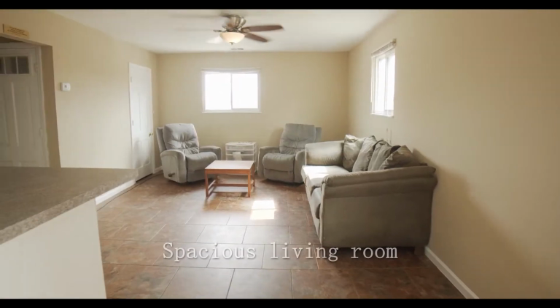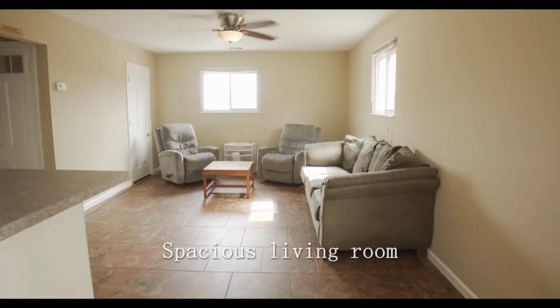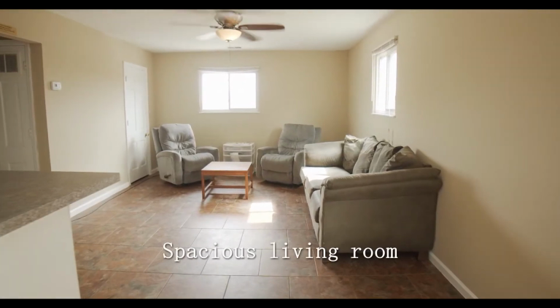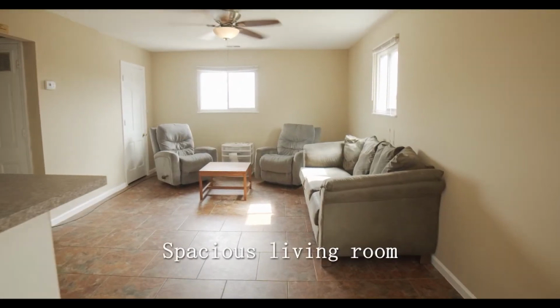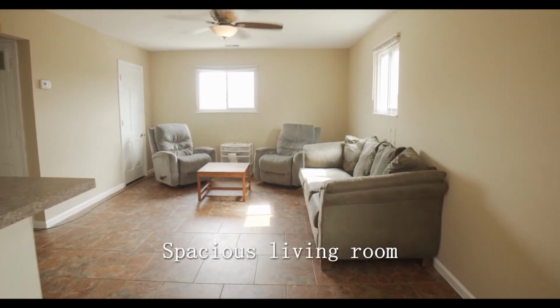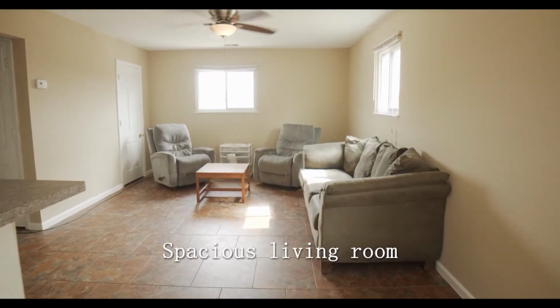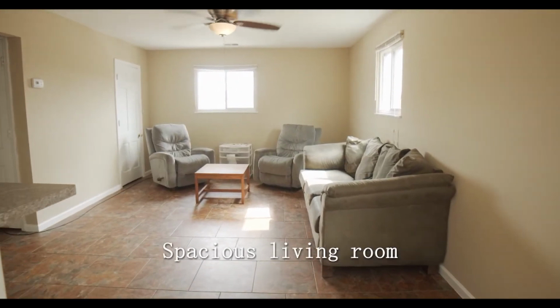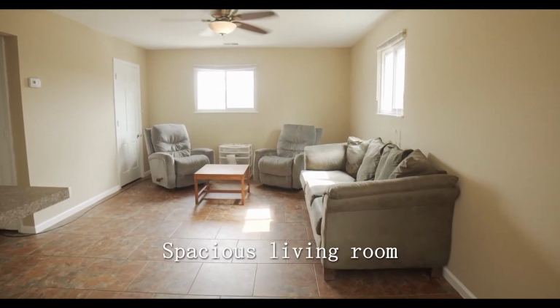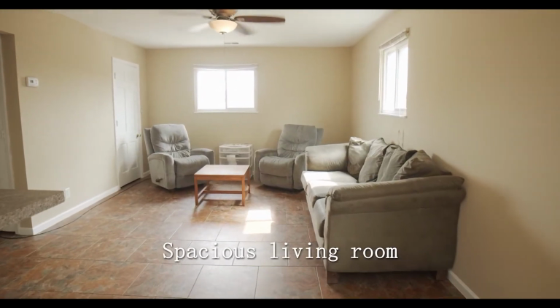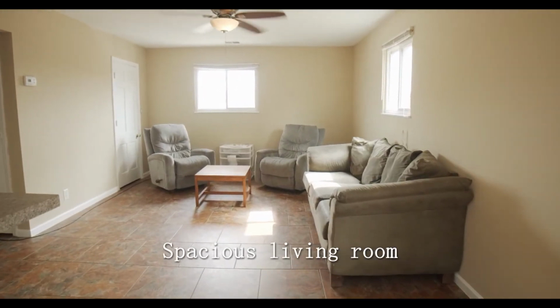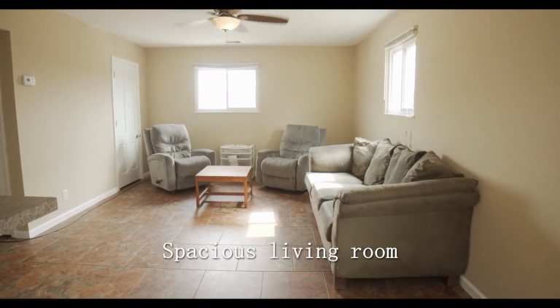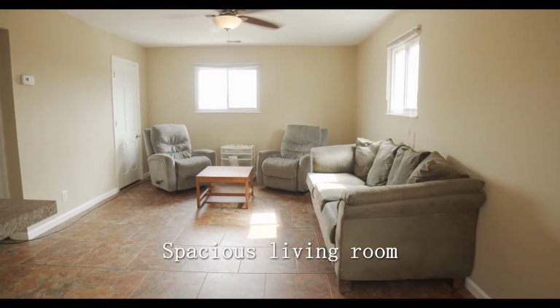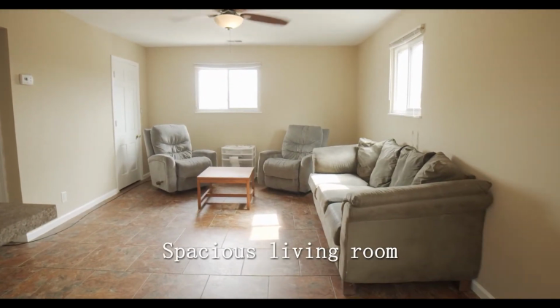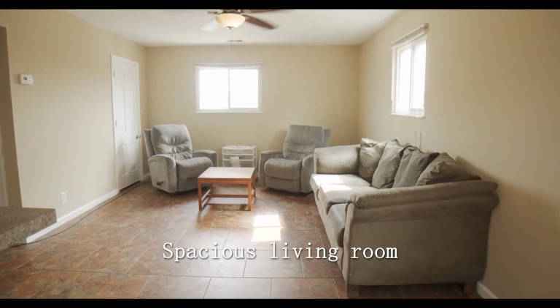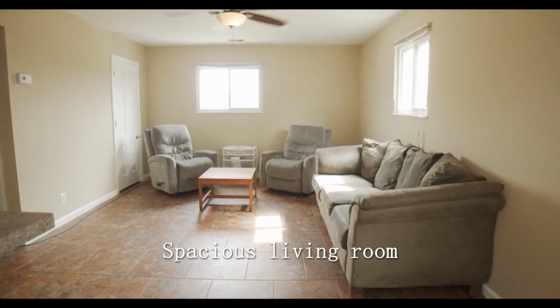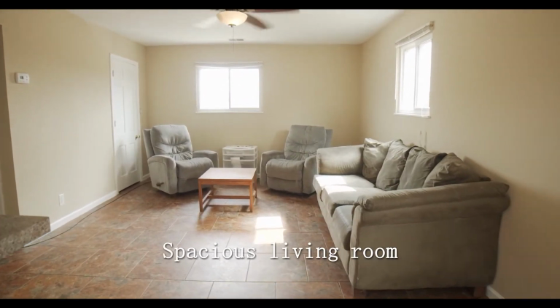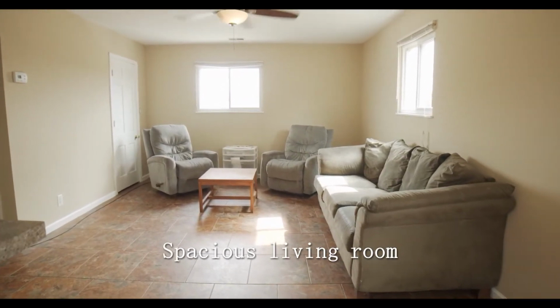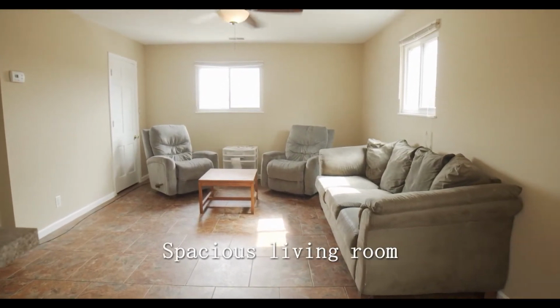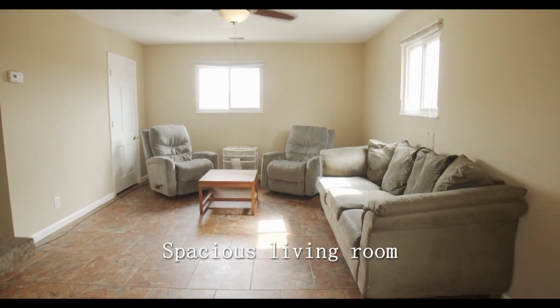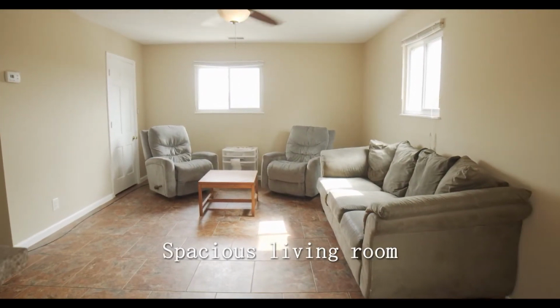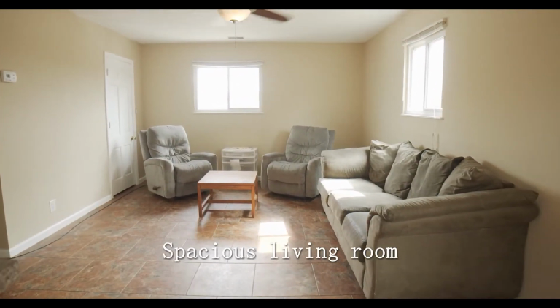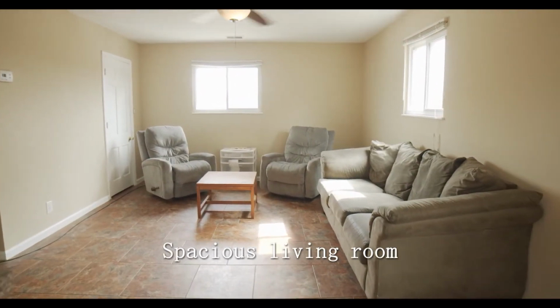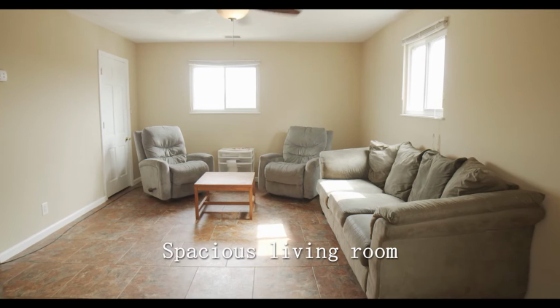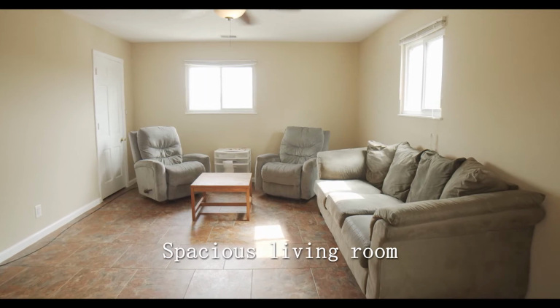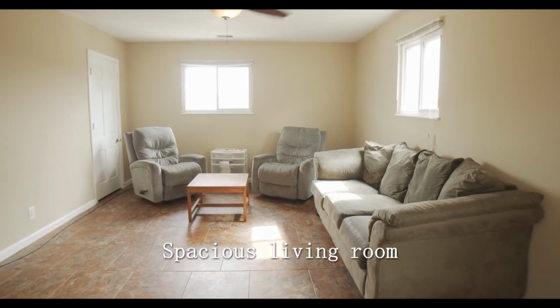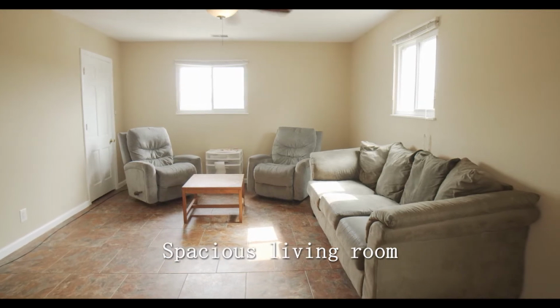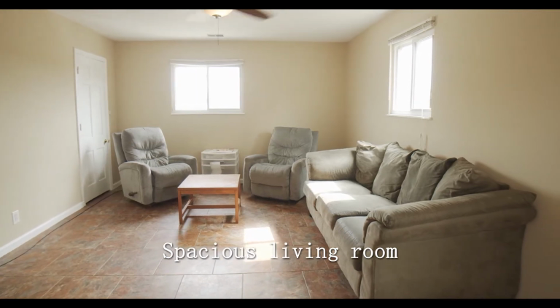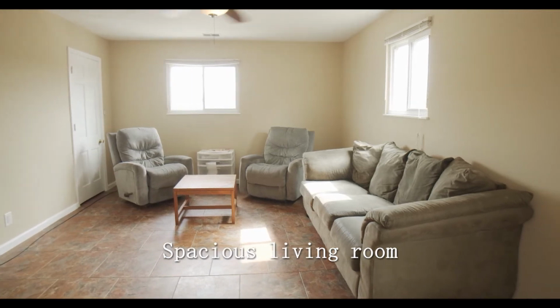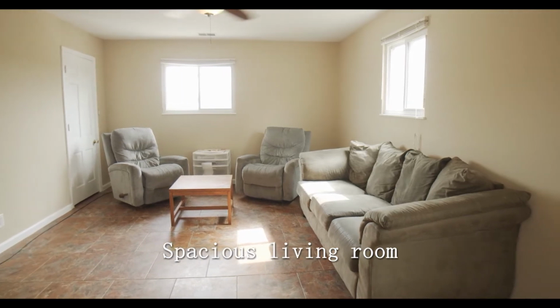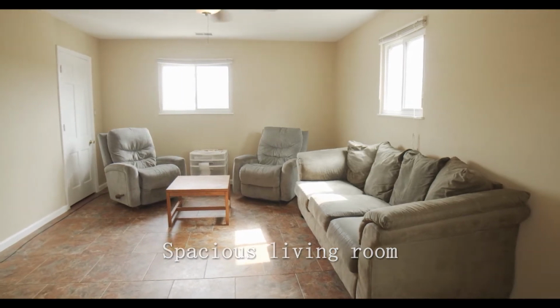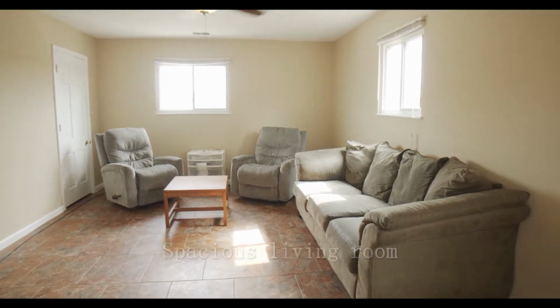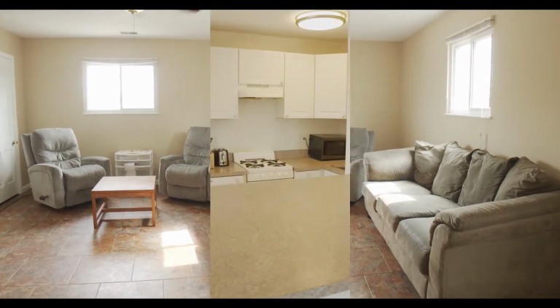As you walk in, you will open up to a very spacious living room covered in this beautiful Tuscany Villastone tile.